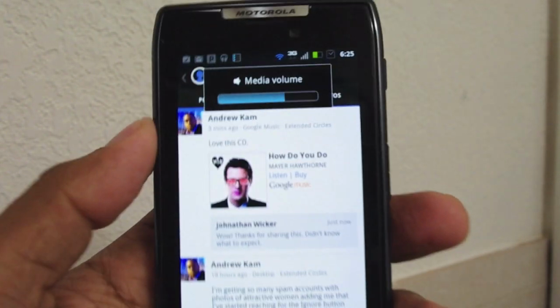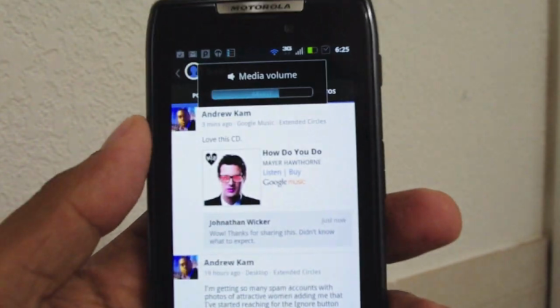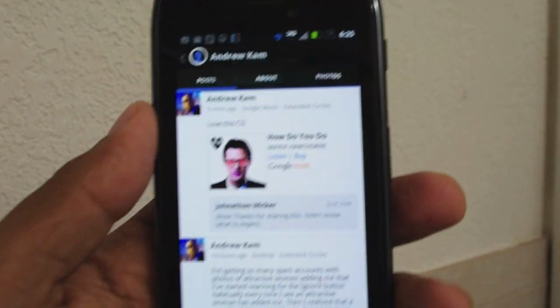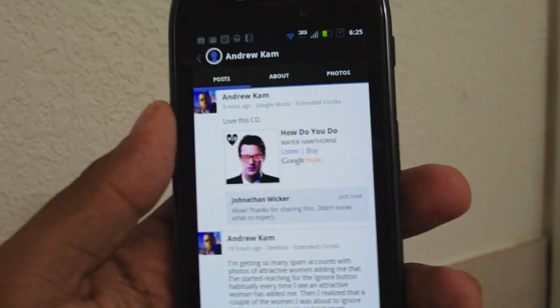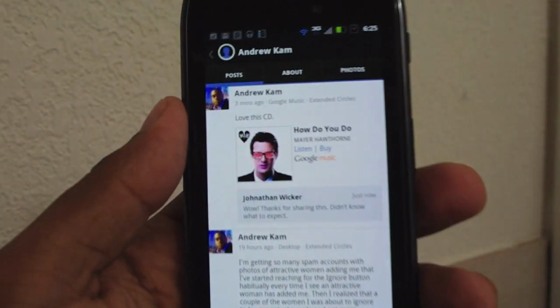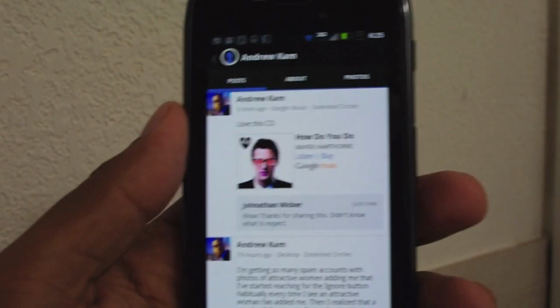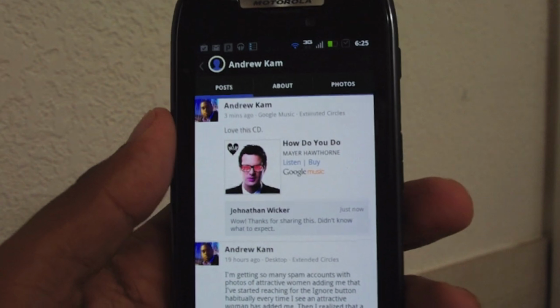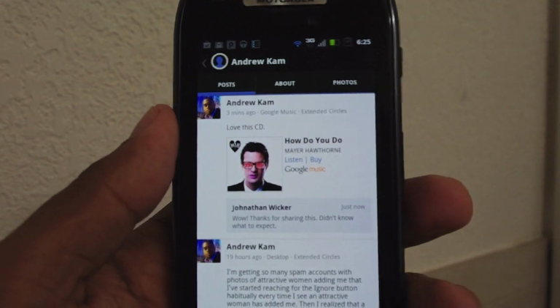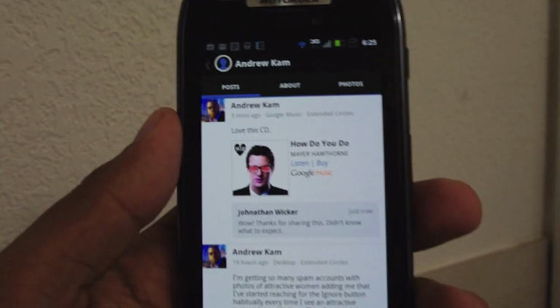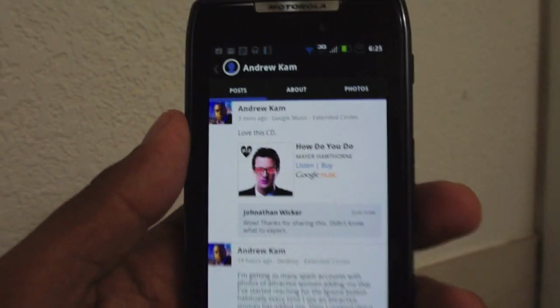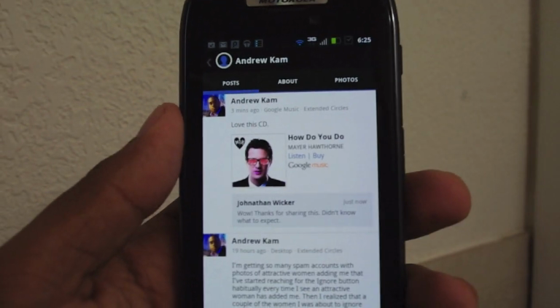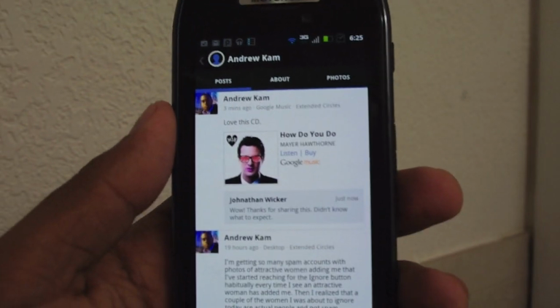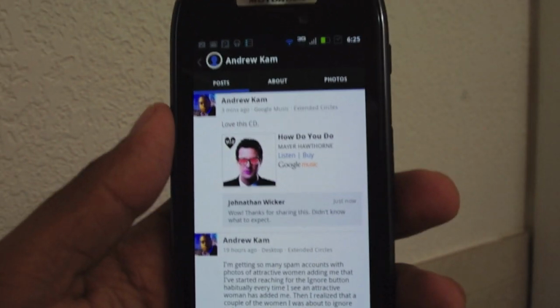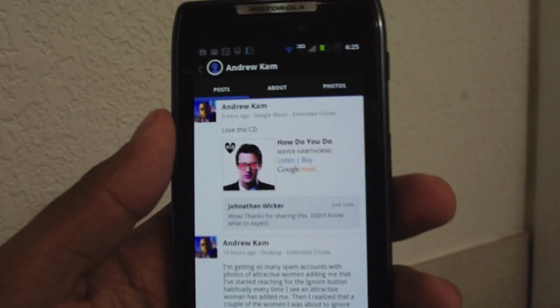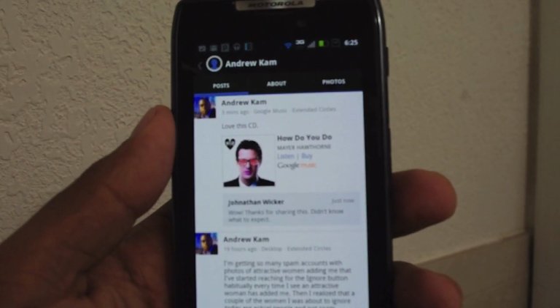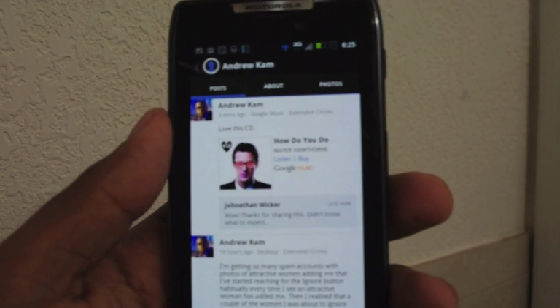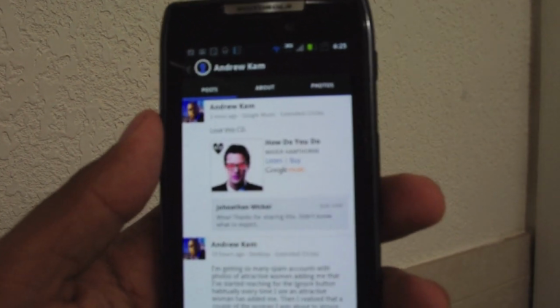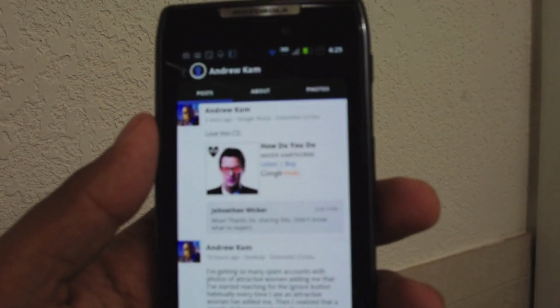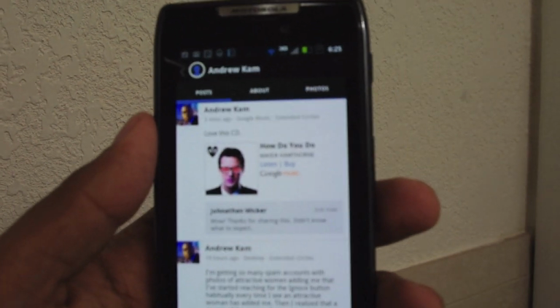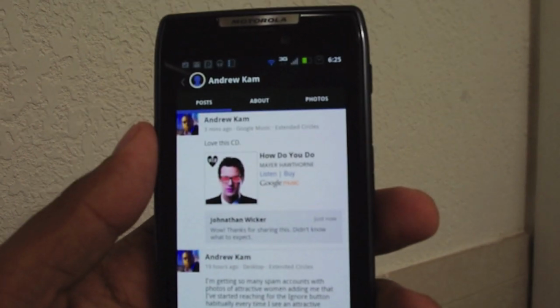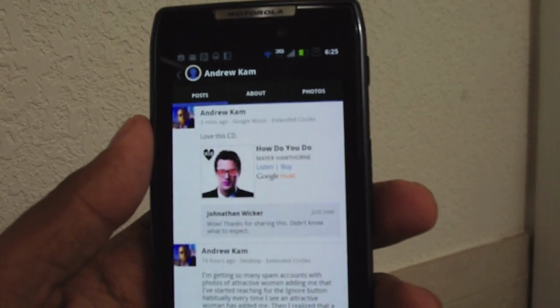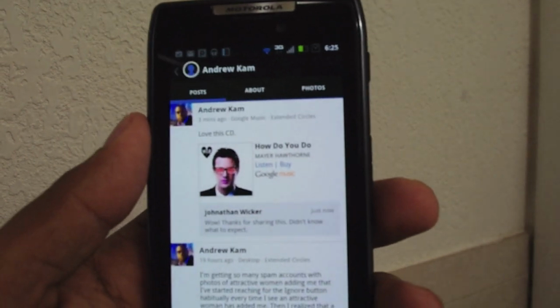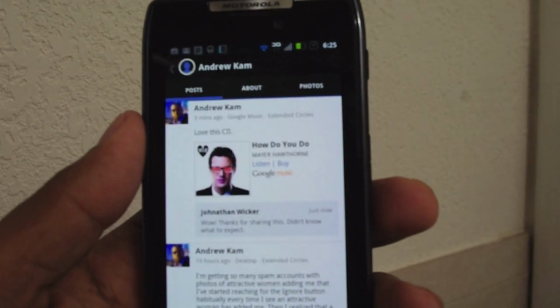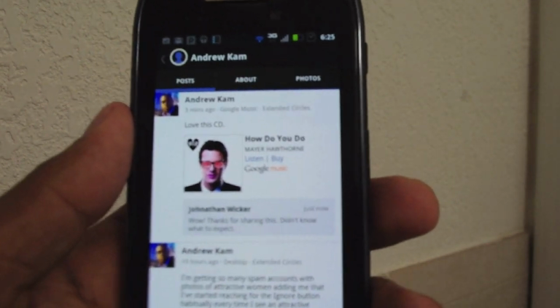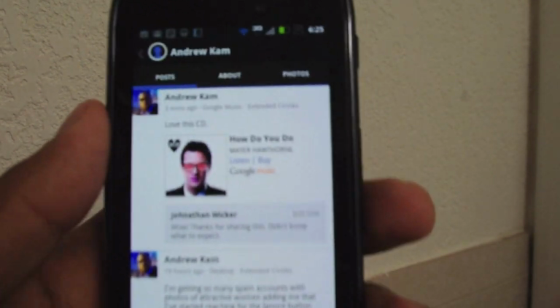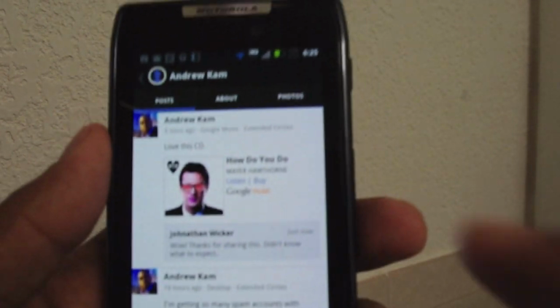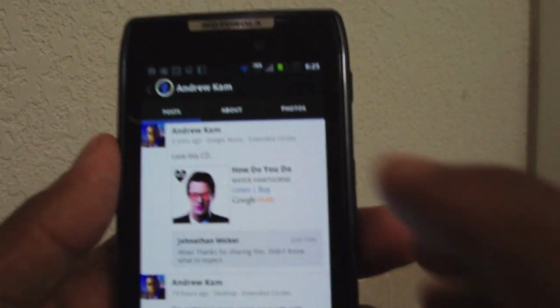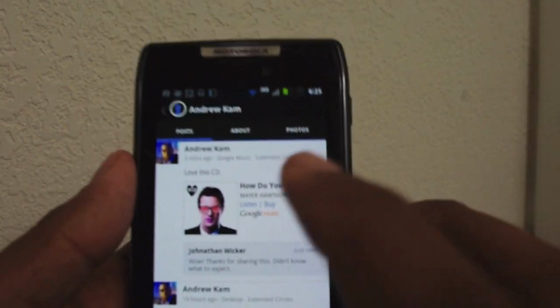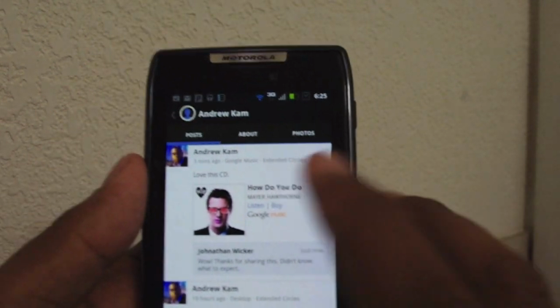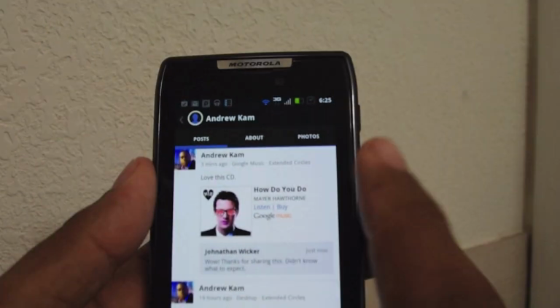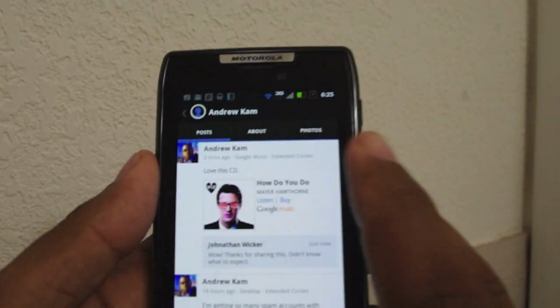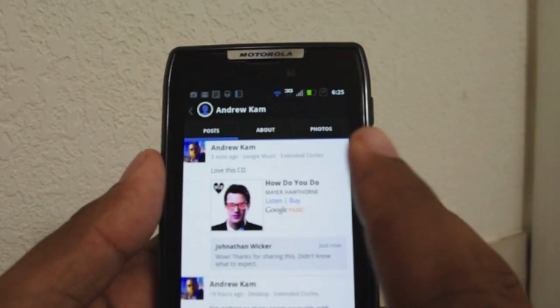If I go to my tablet, which also has Google Music on it, I can do that too. And what do you know — there it is right there: Mayer Hawthorne, 'How Do You Do,' available for a play.